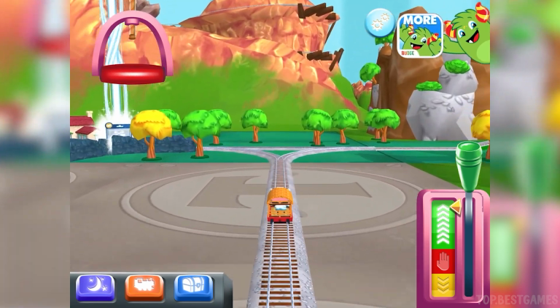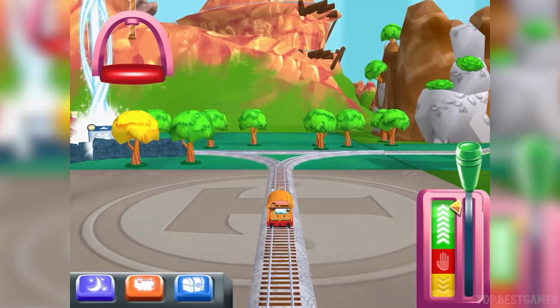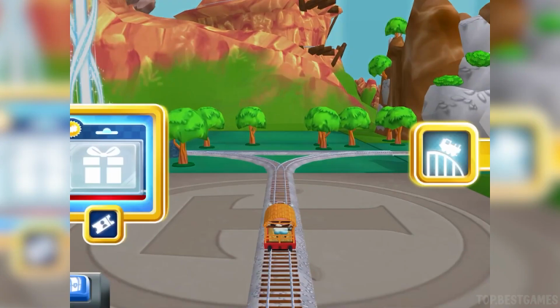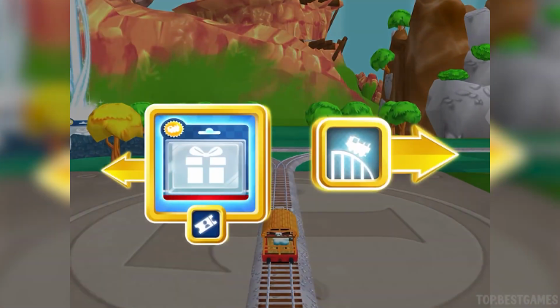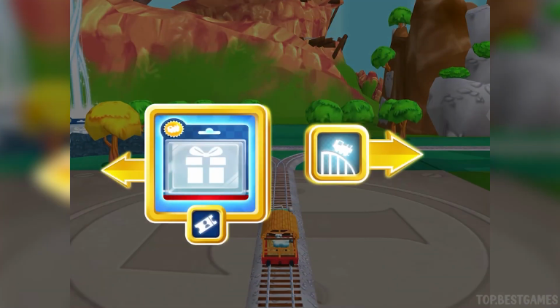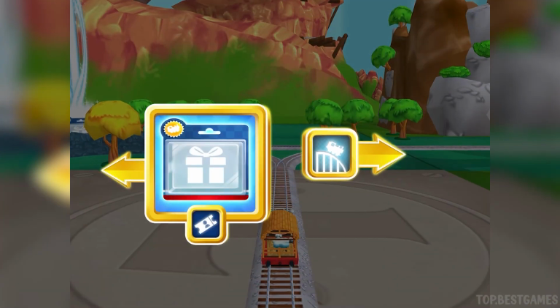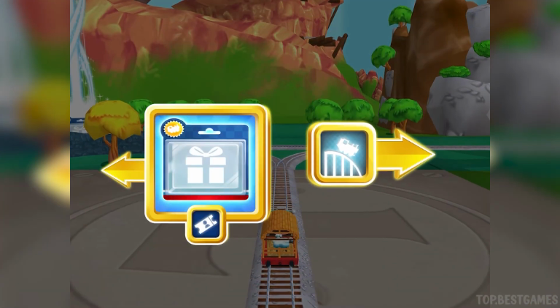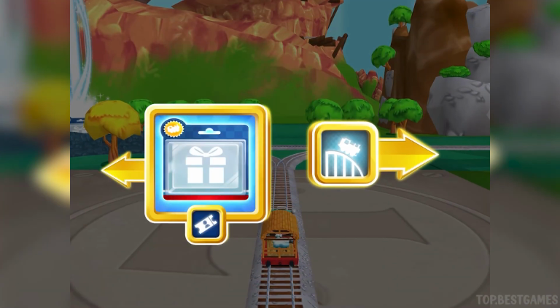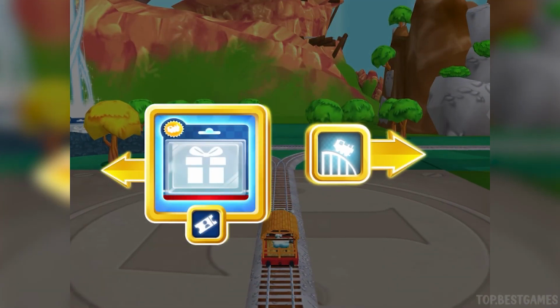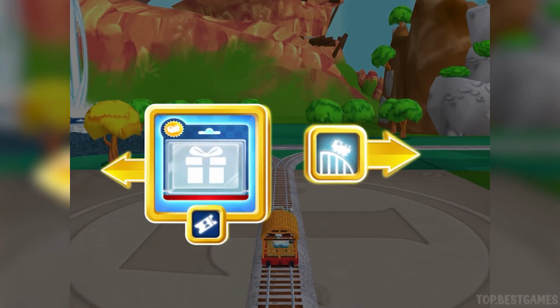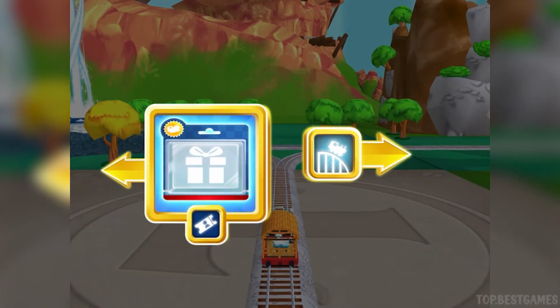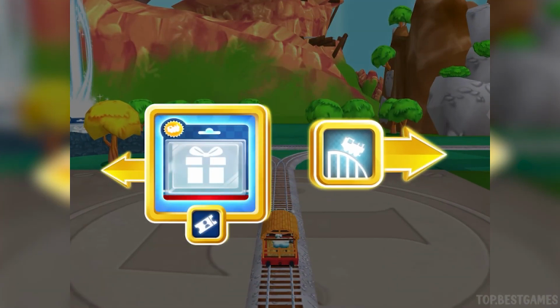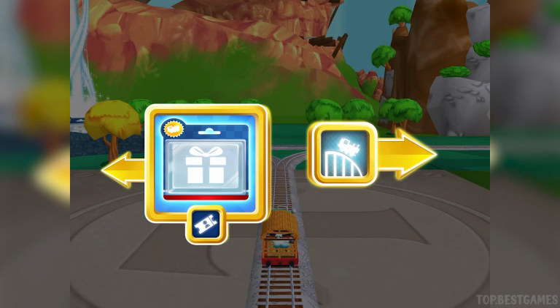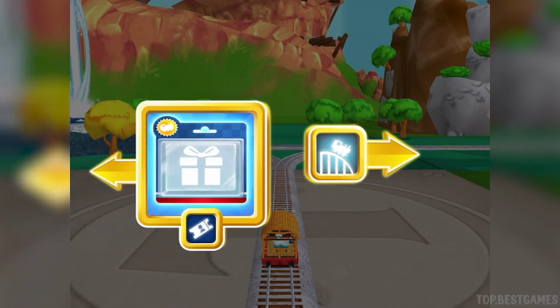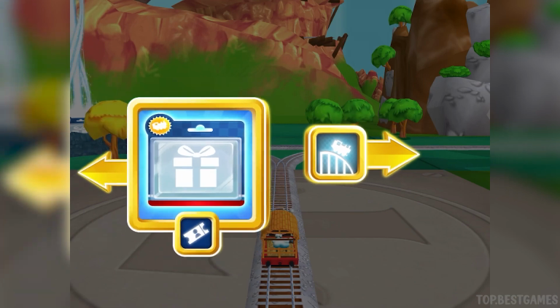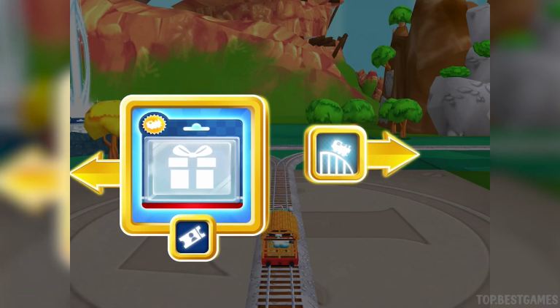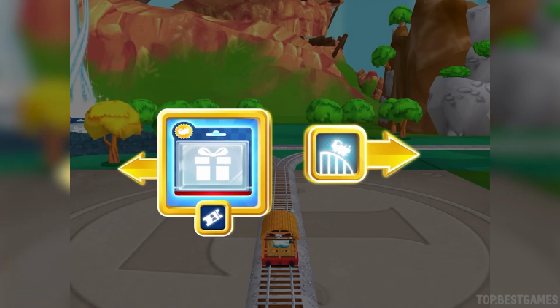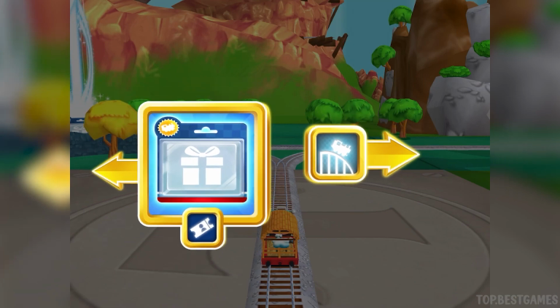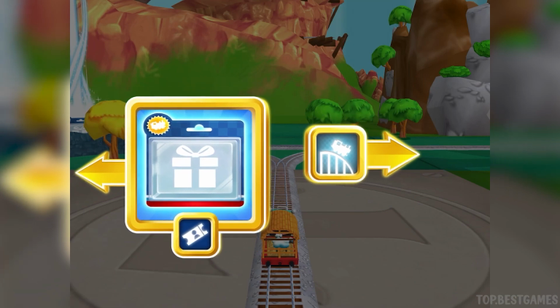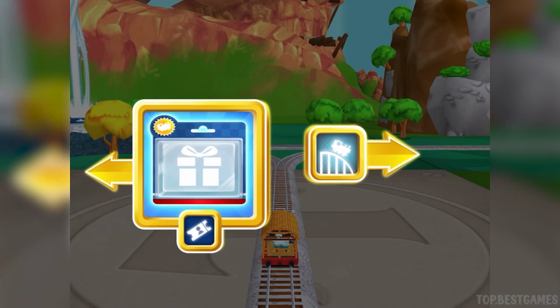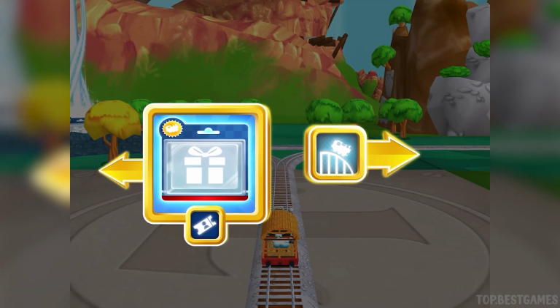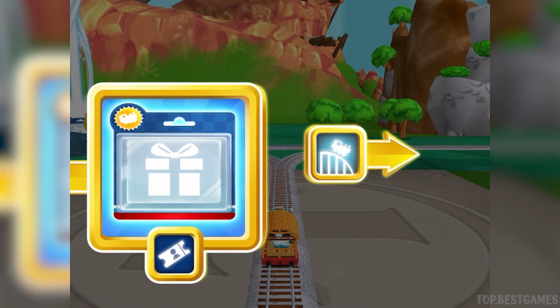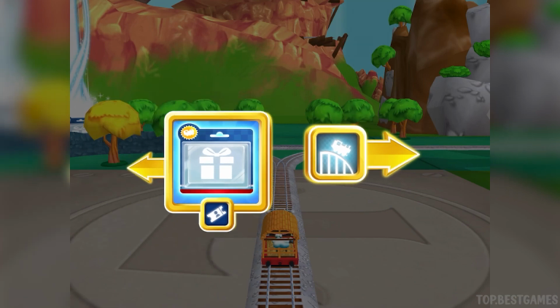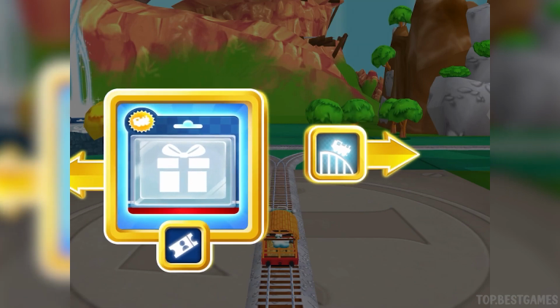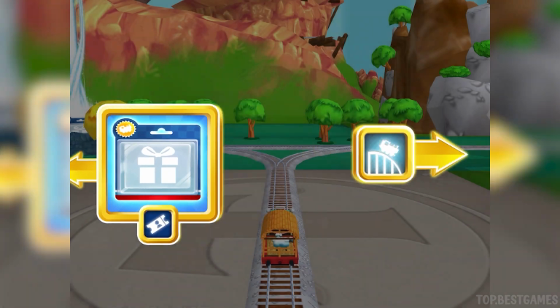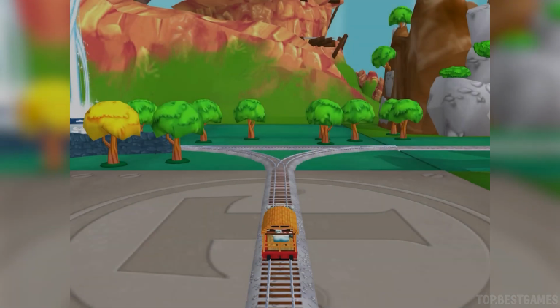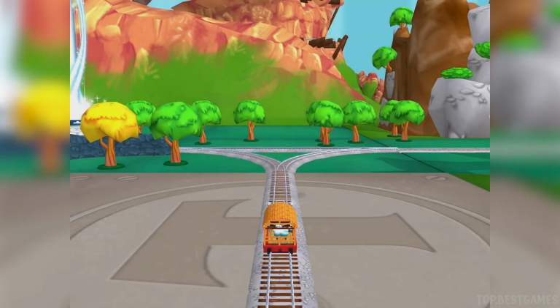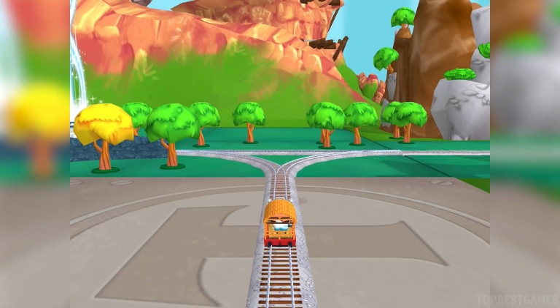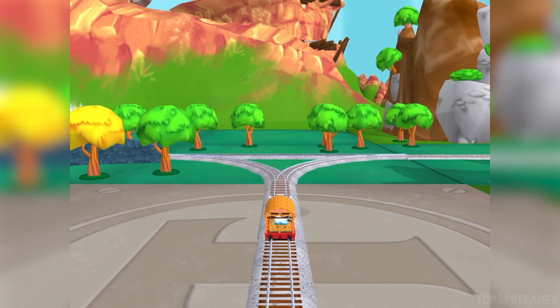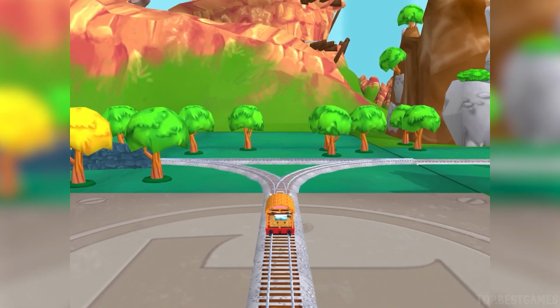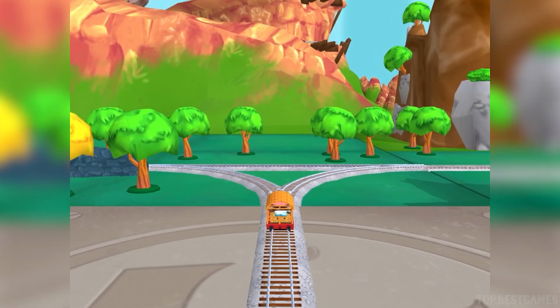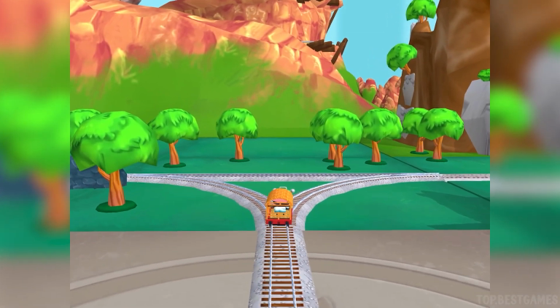Right leads to Cannonball Curve. Left leads to the town square station. Next stop, Cannonball Curve.